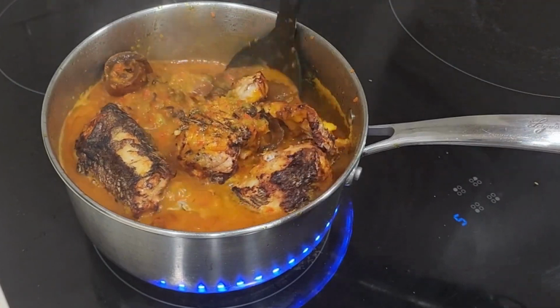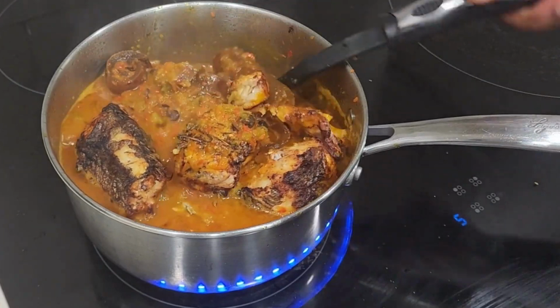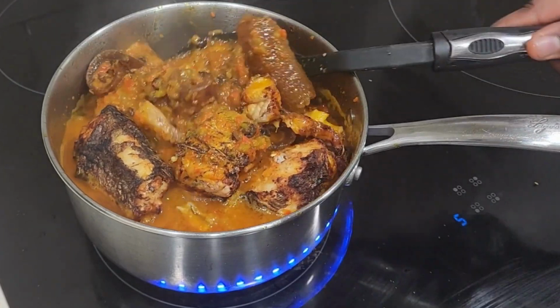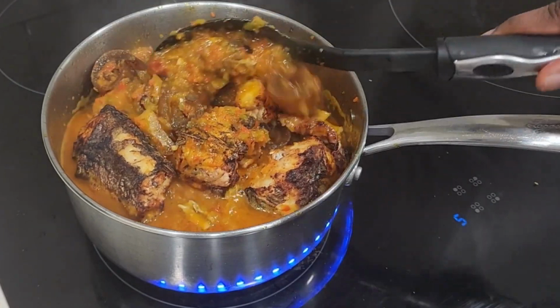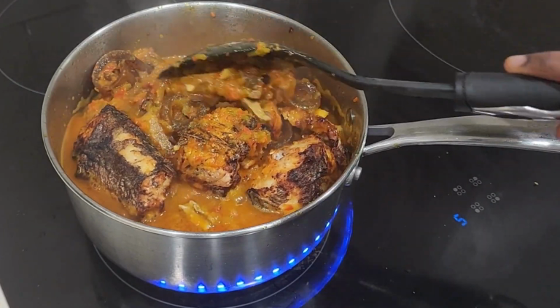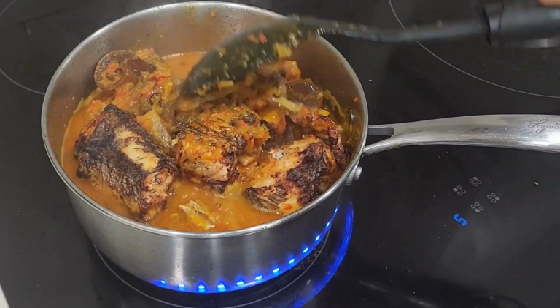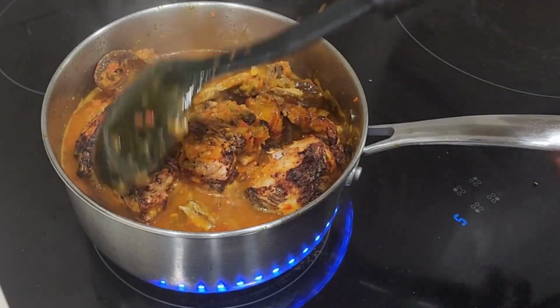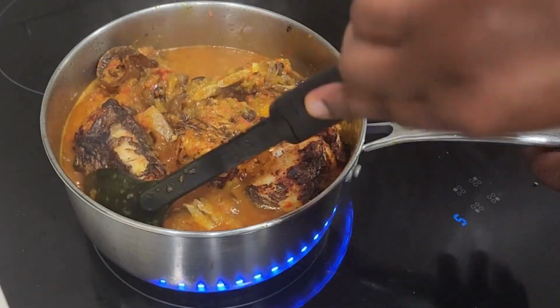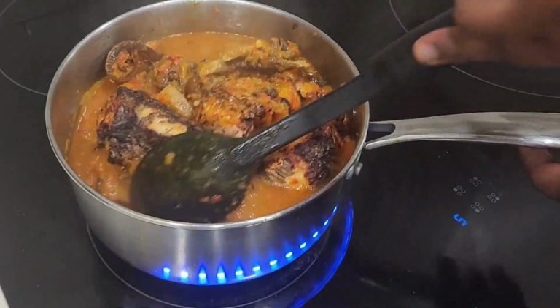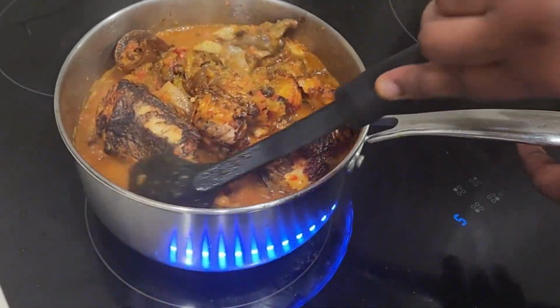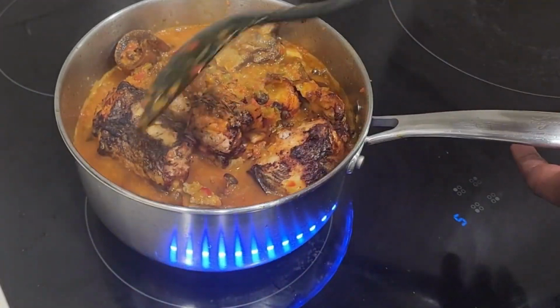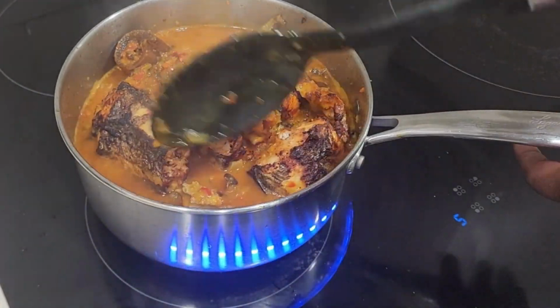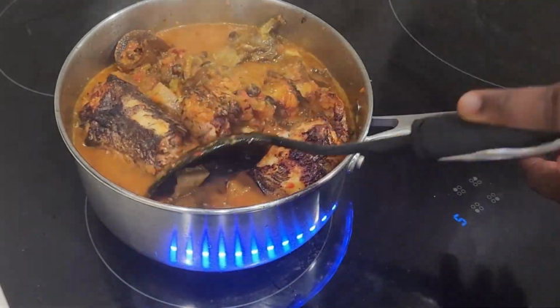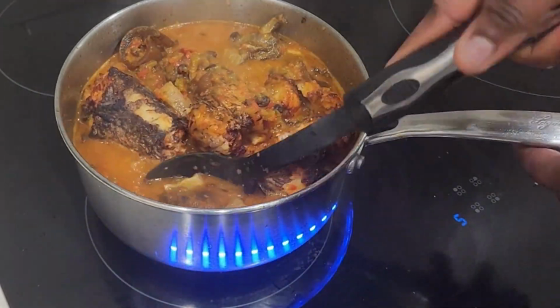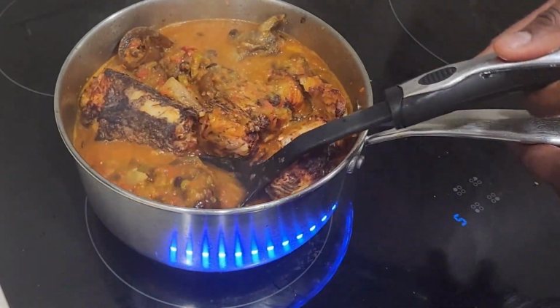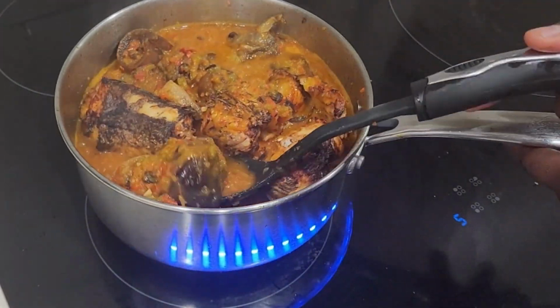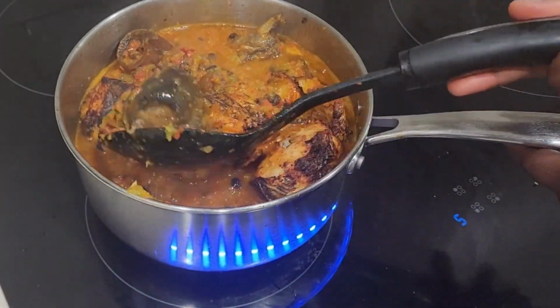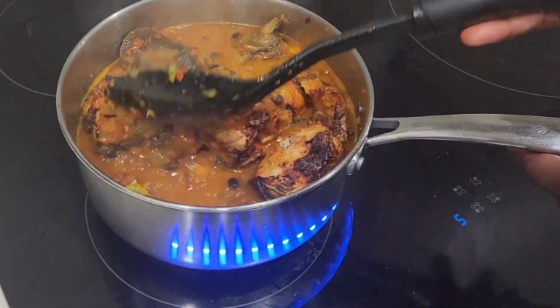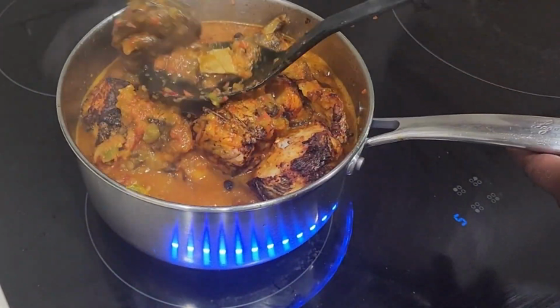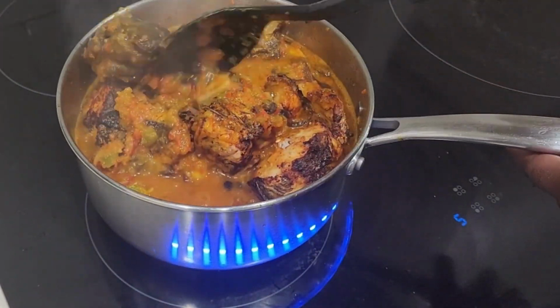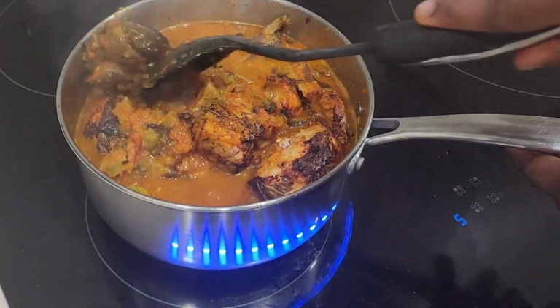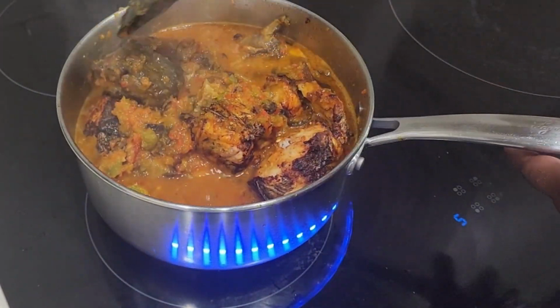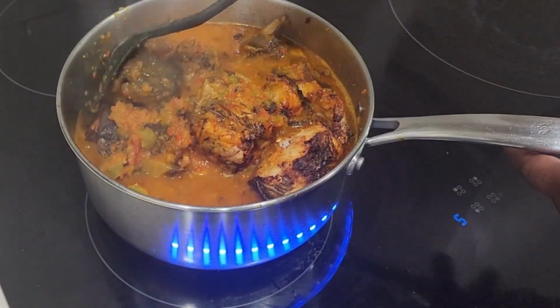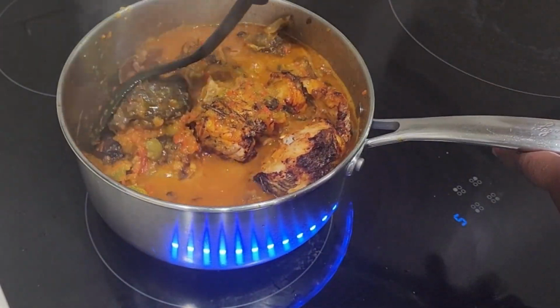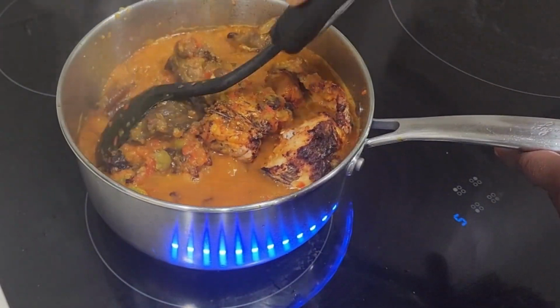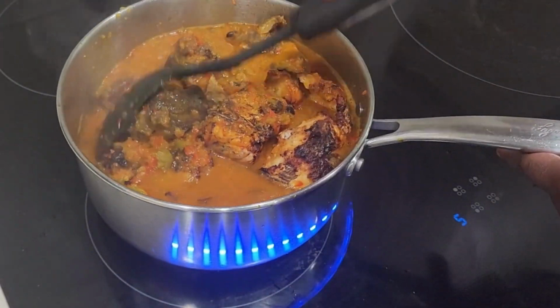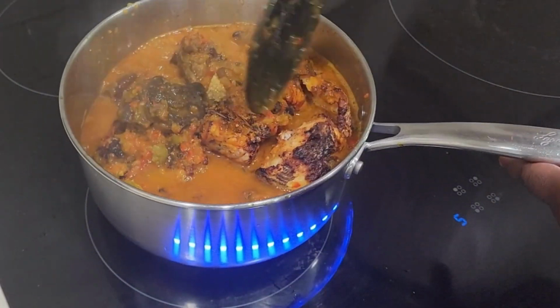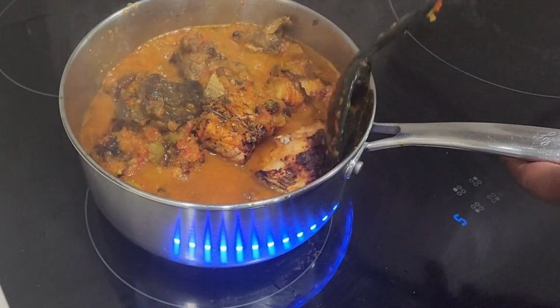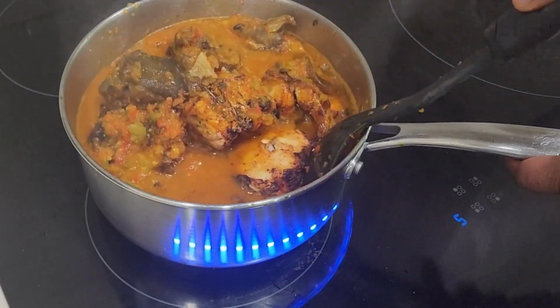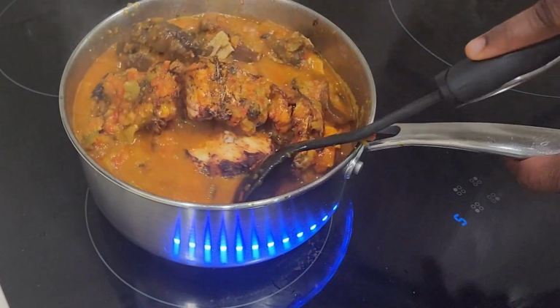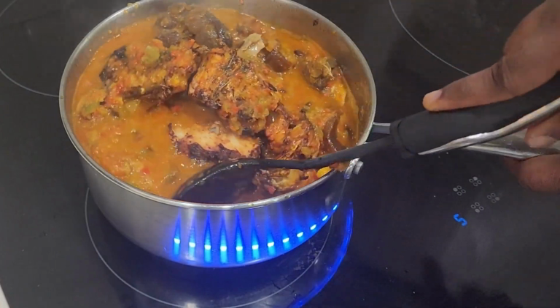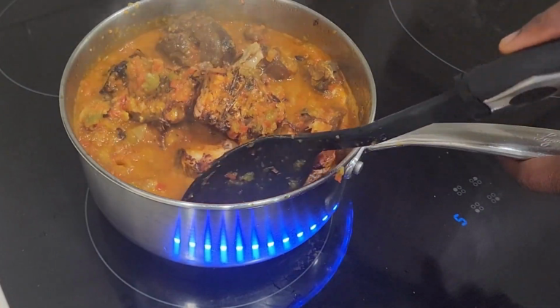We'll mix it all together, then cover it and allow it to cook.